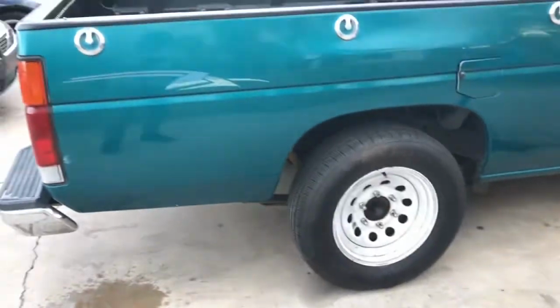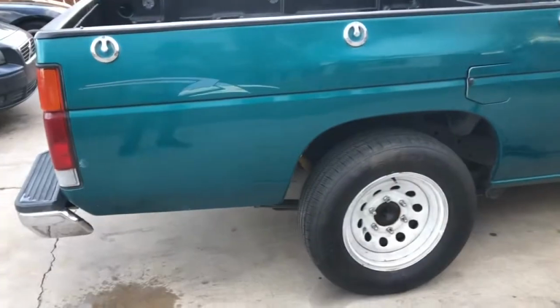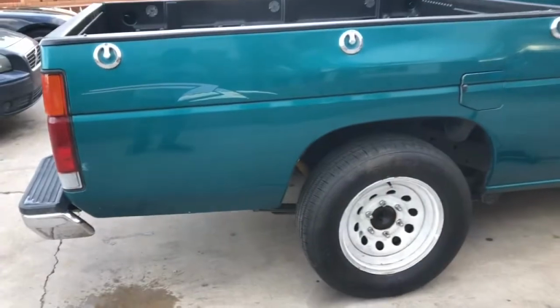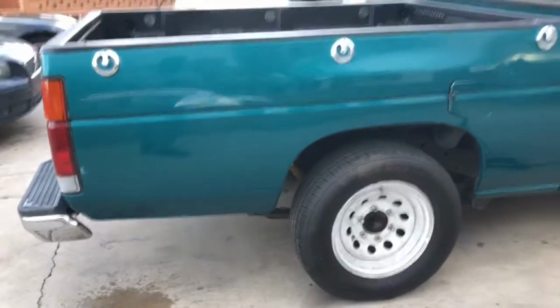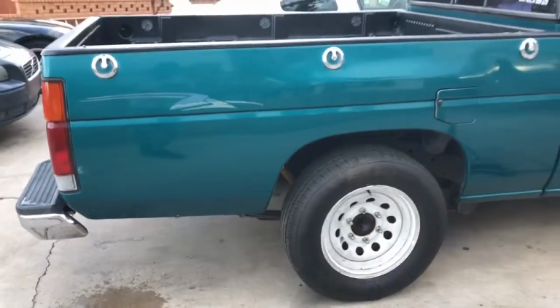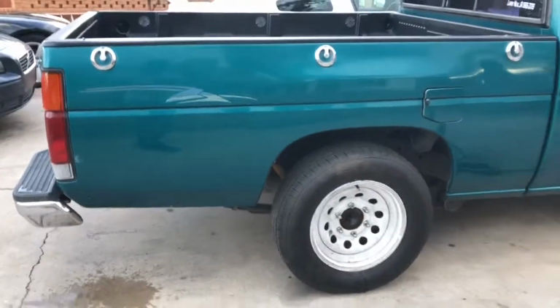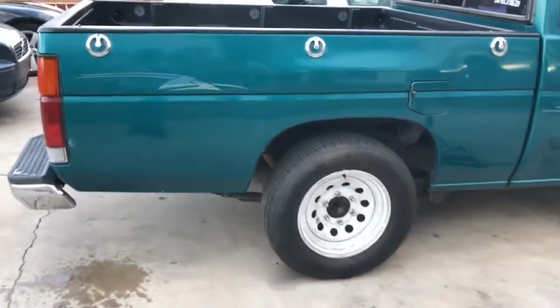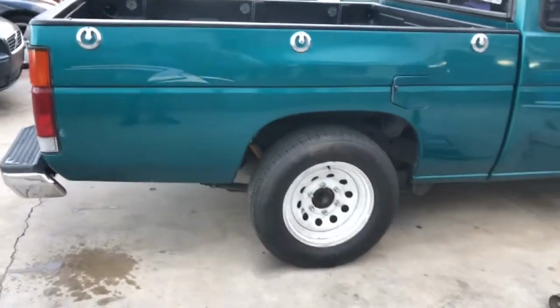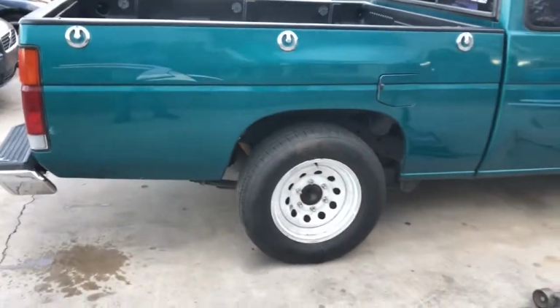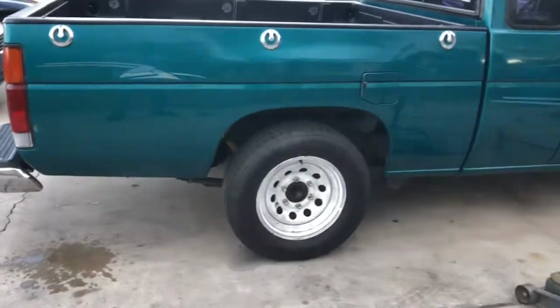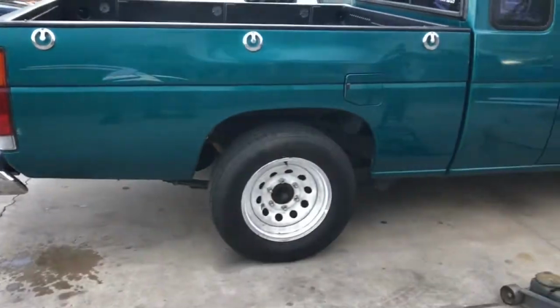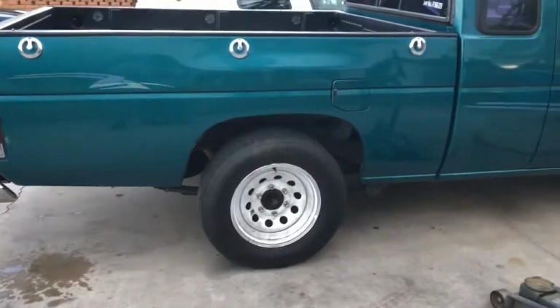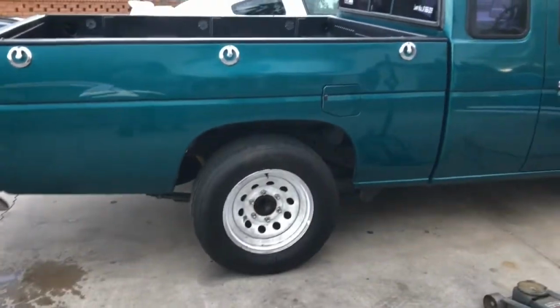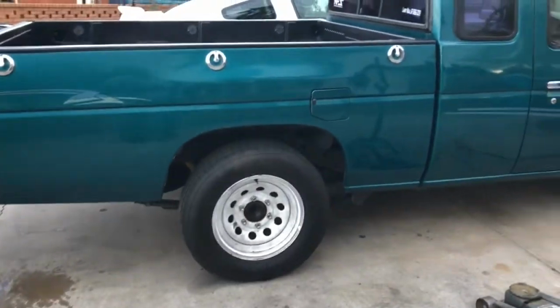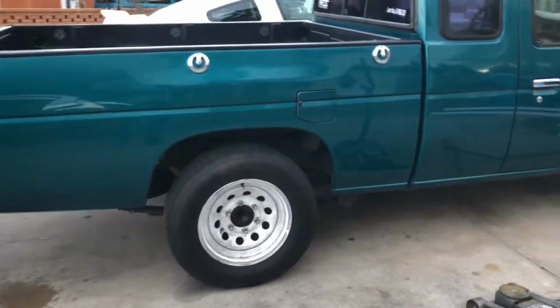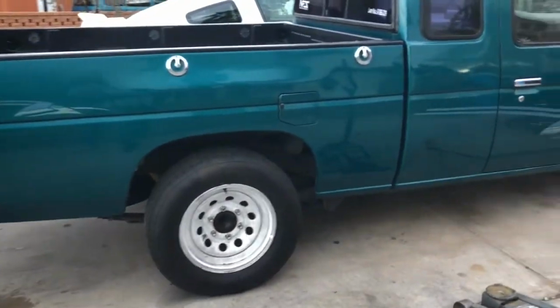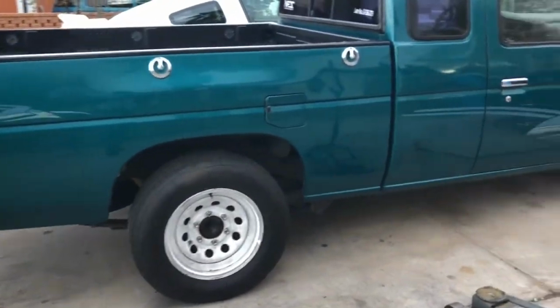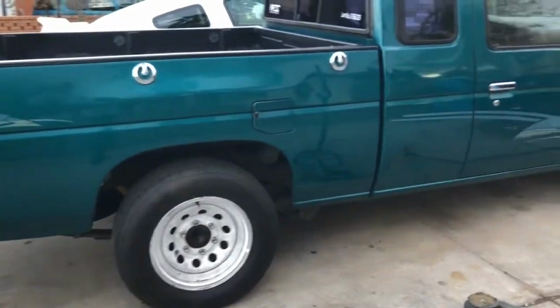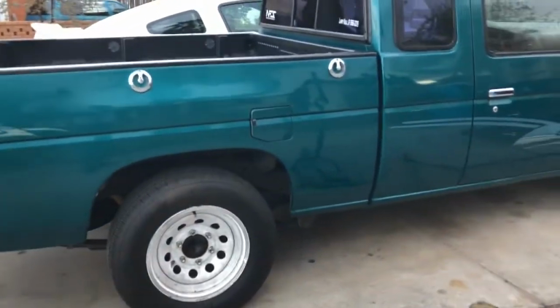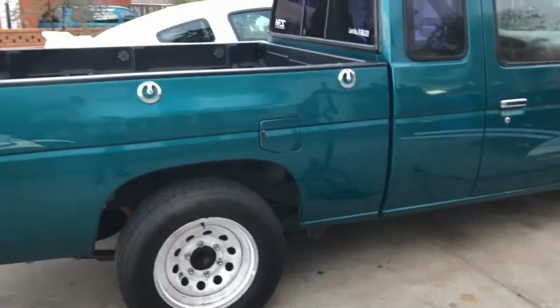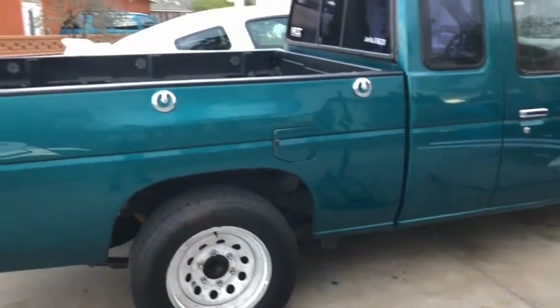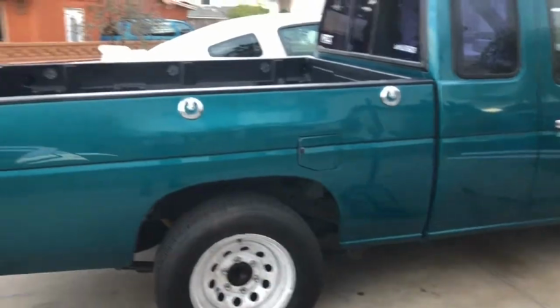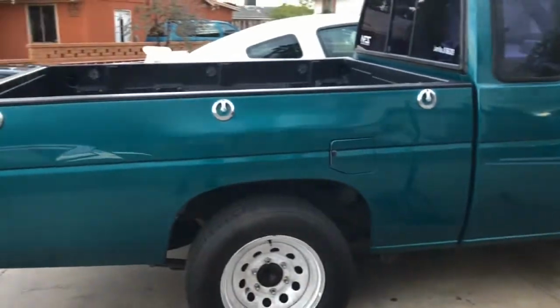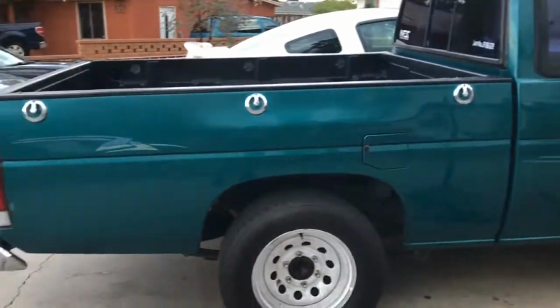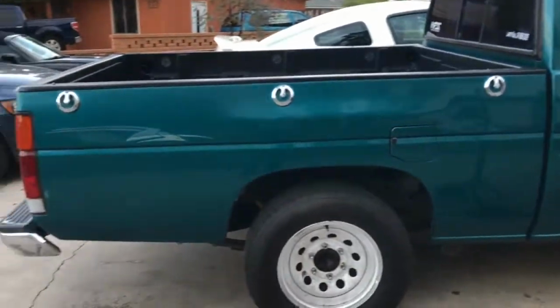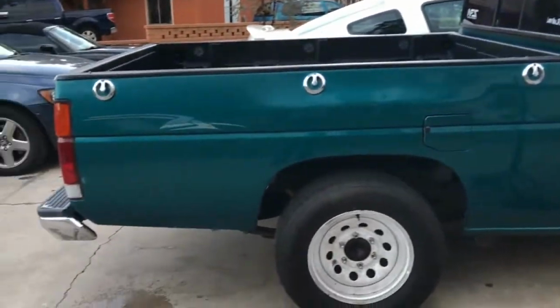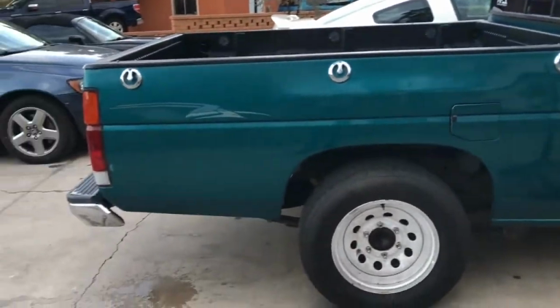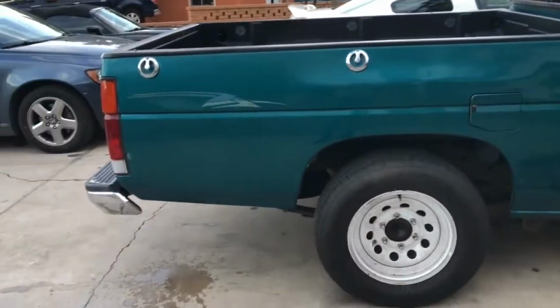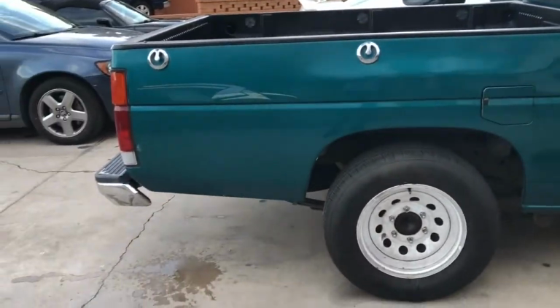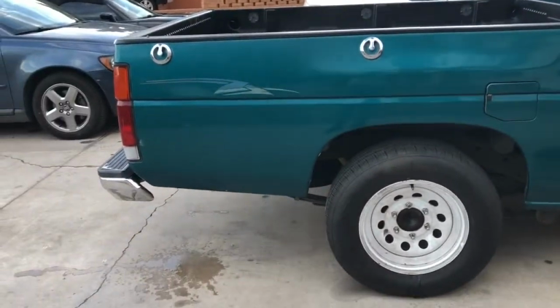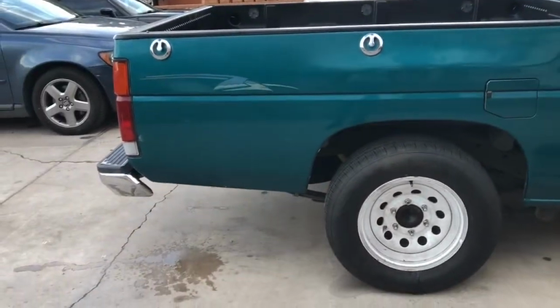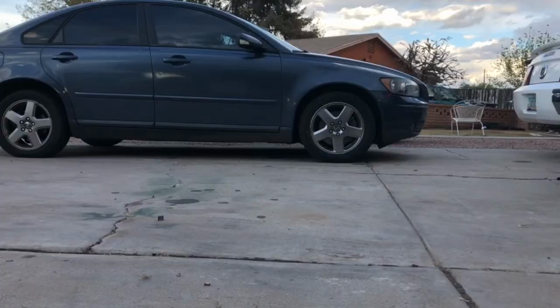Alright guys, so we got our tire back on. Now it's time to test out our brakes.